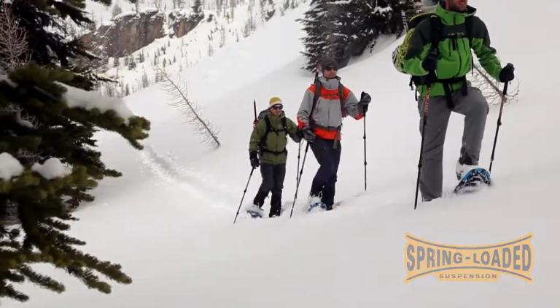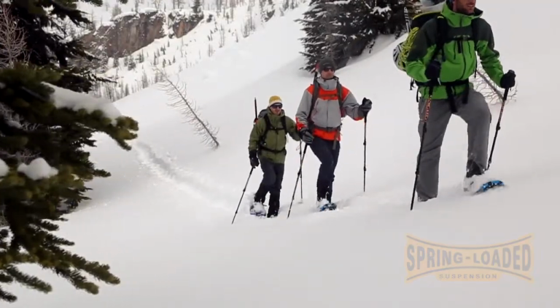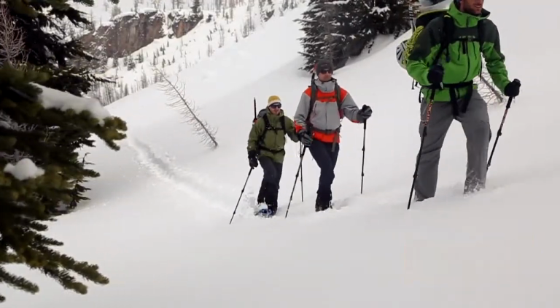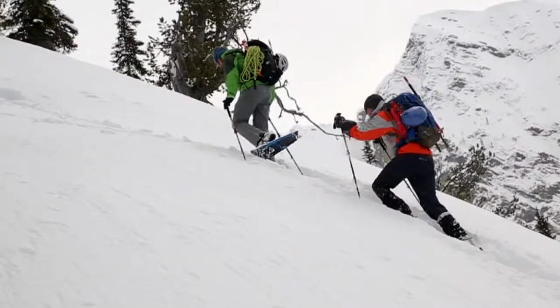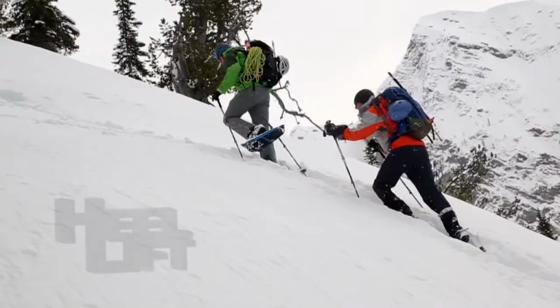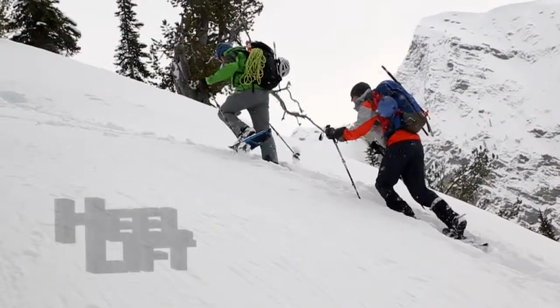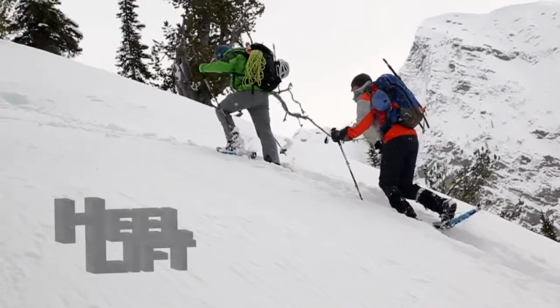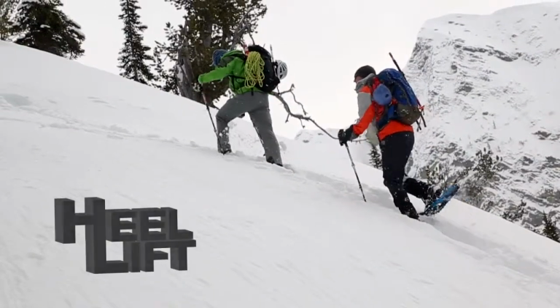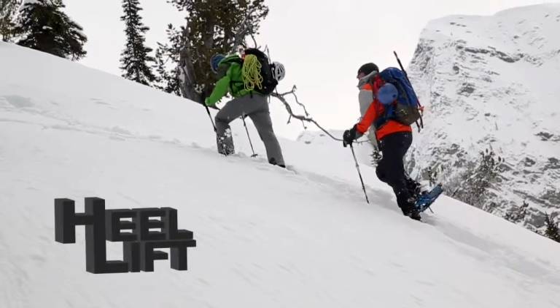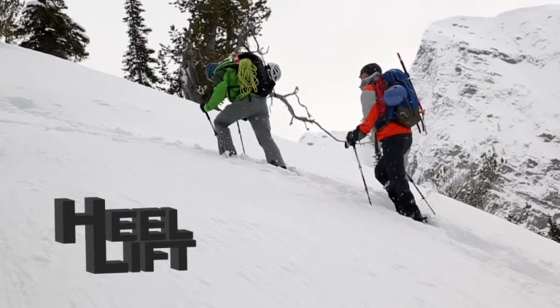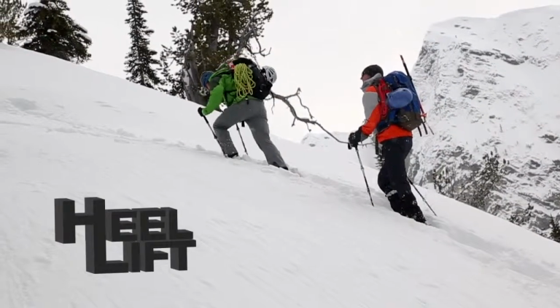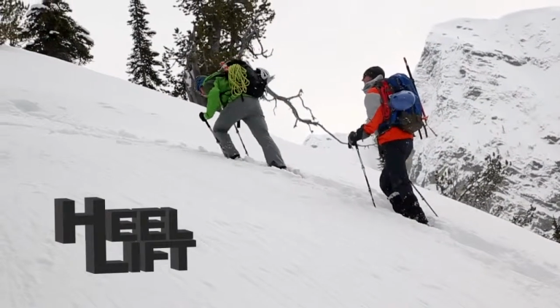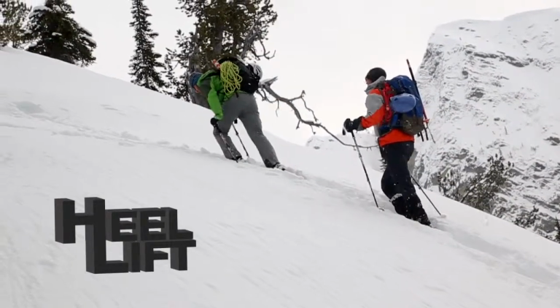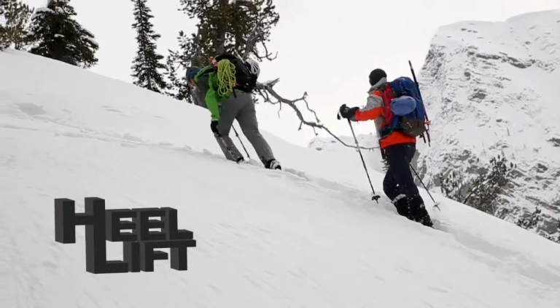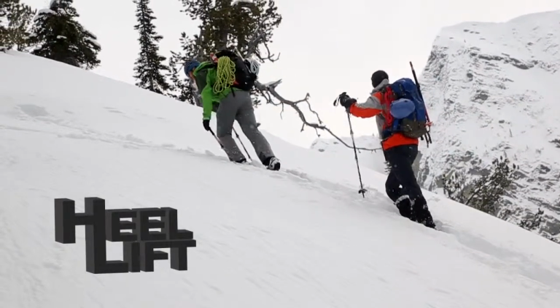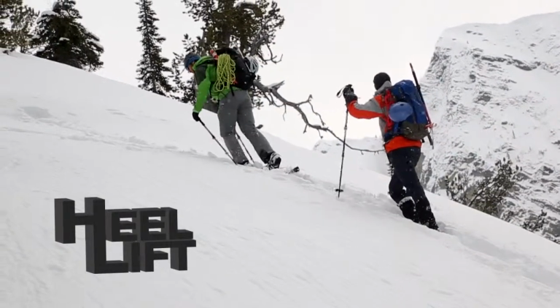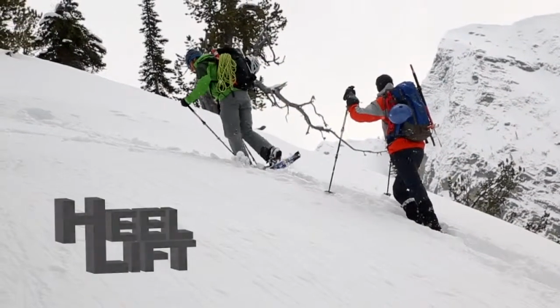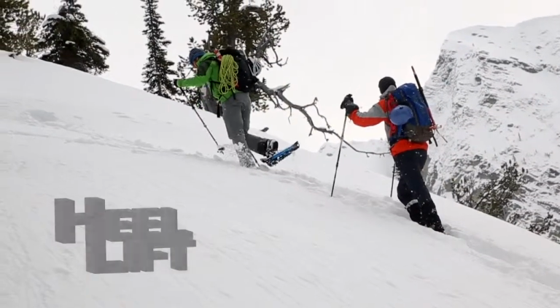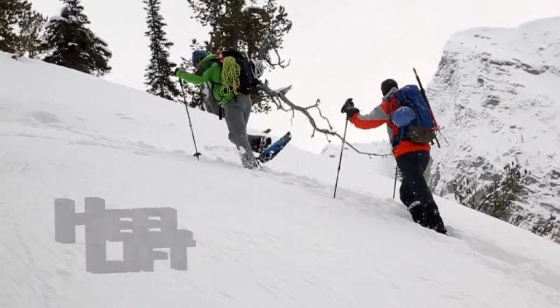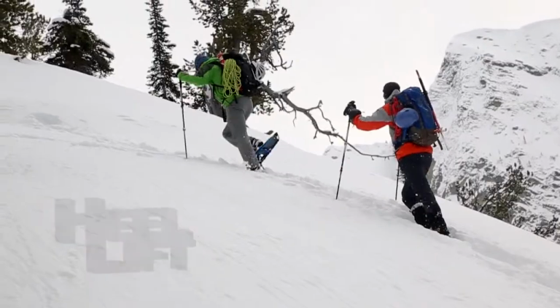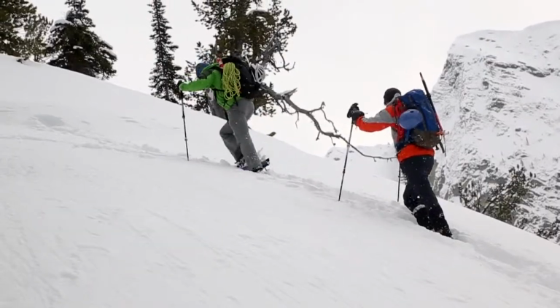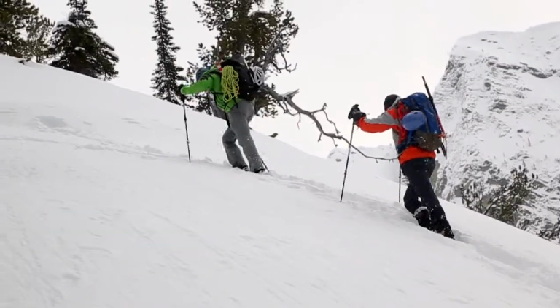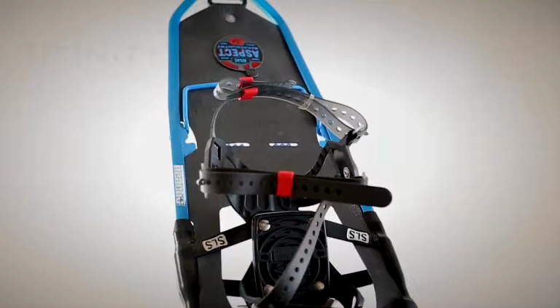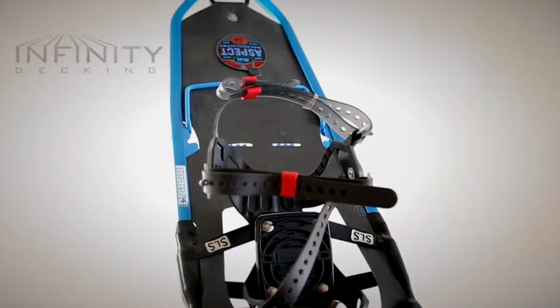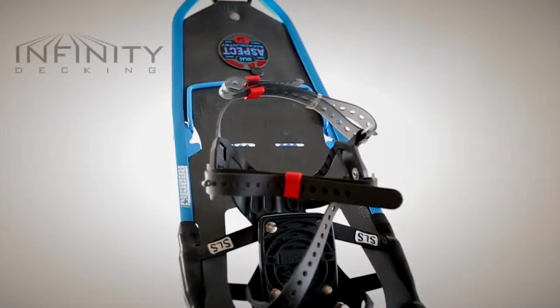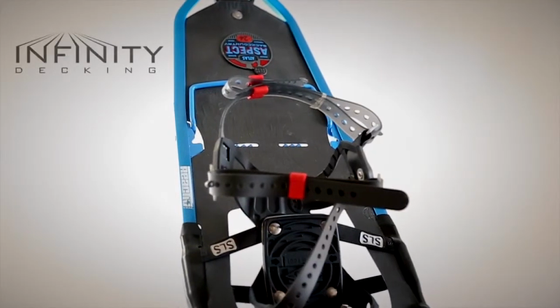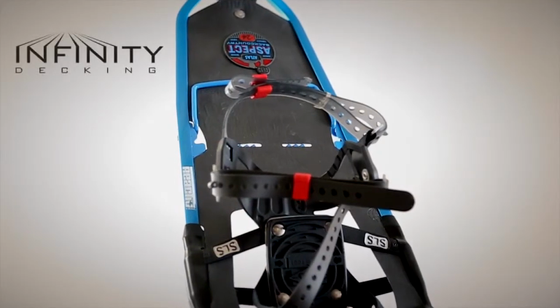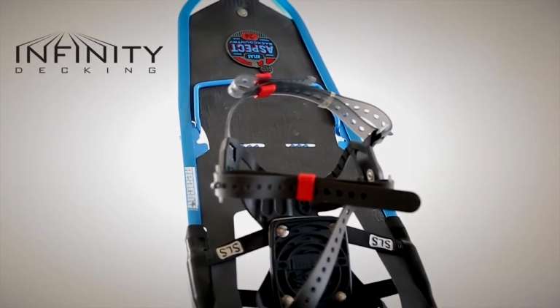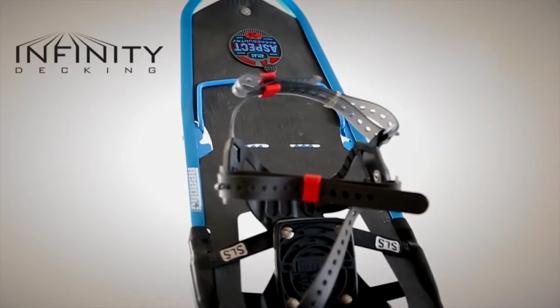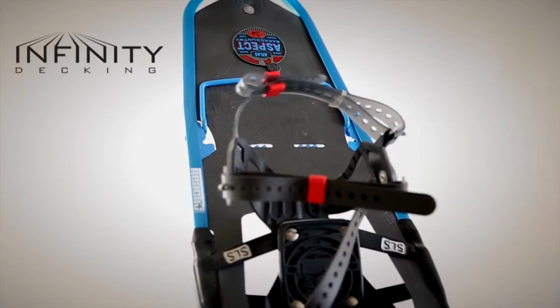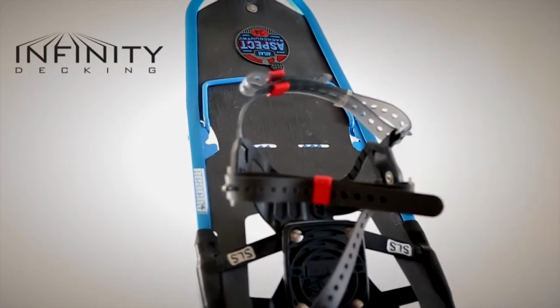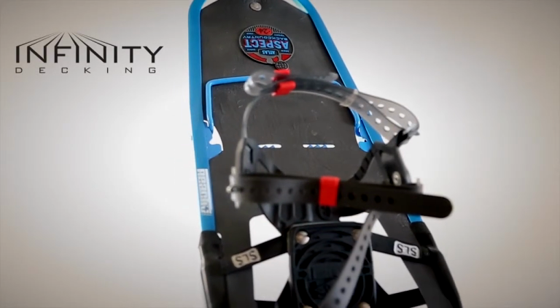On steep ascents, the curved heel lift eases calf fatigue and the streamlined infinity decking maximizes surface area.